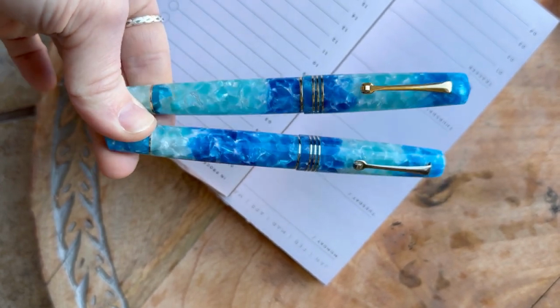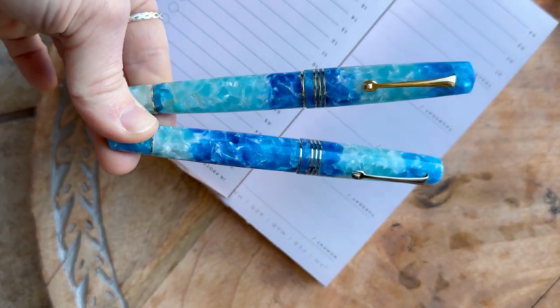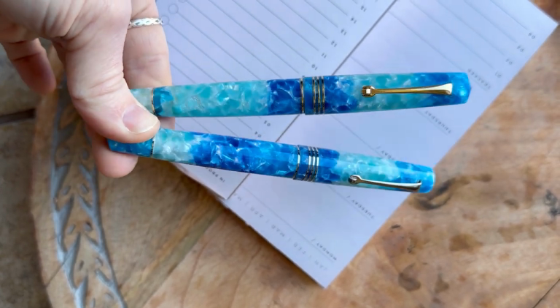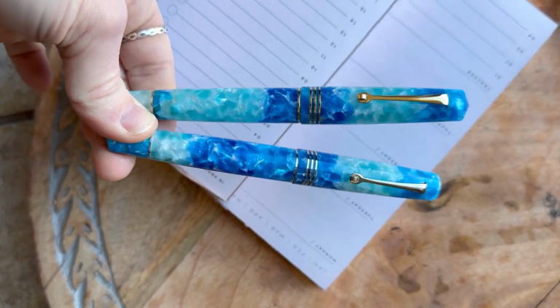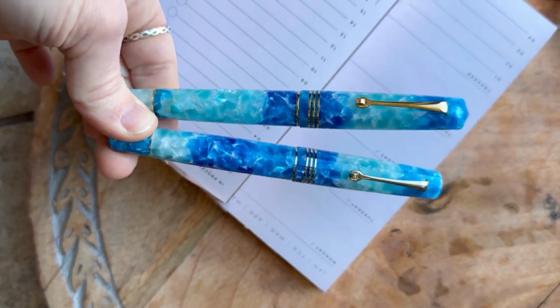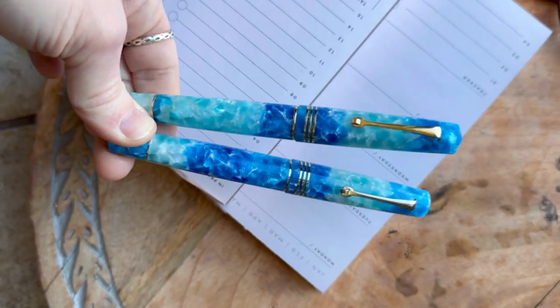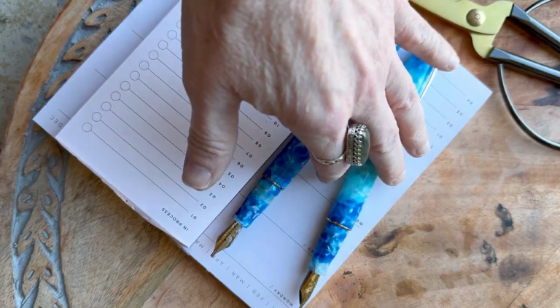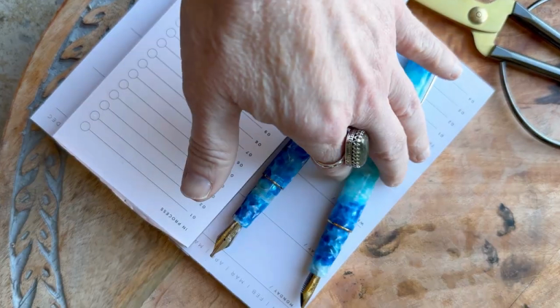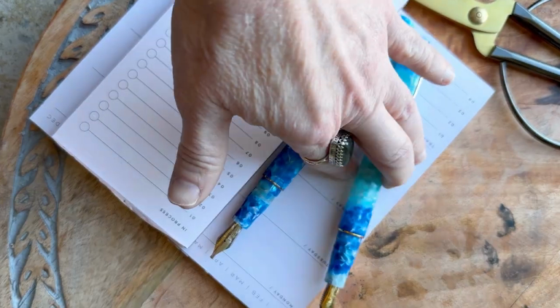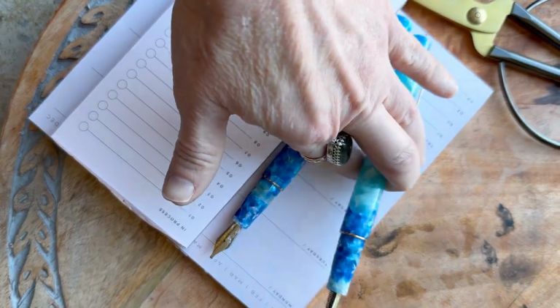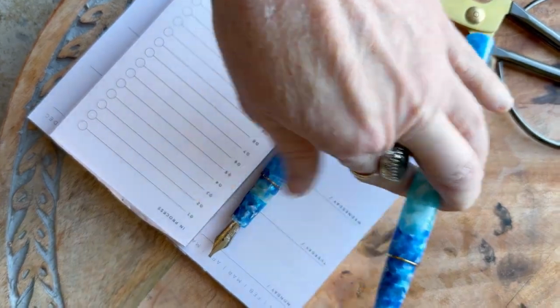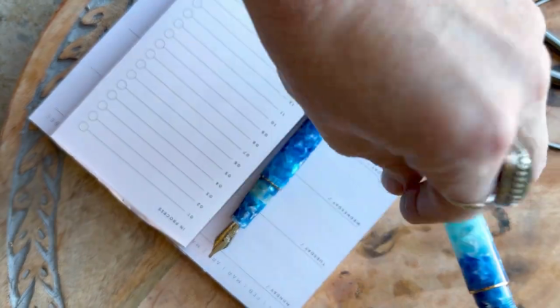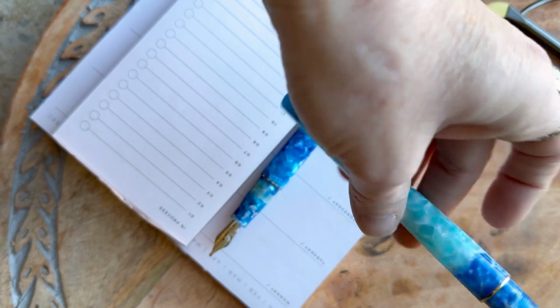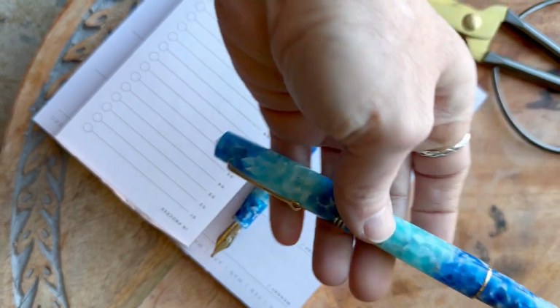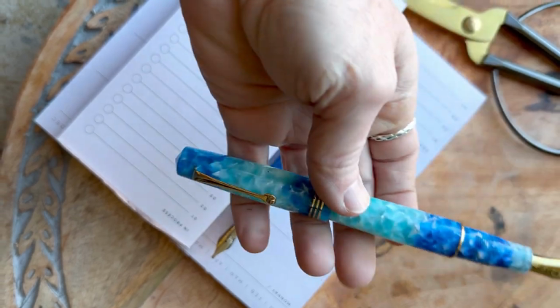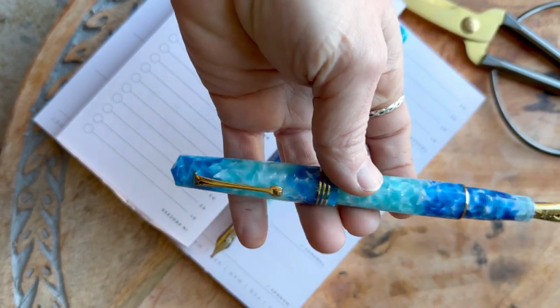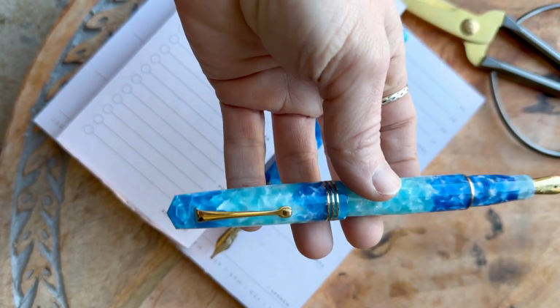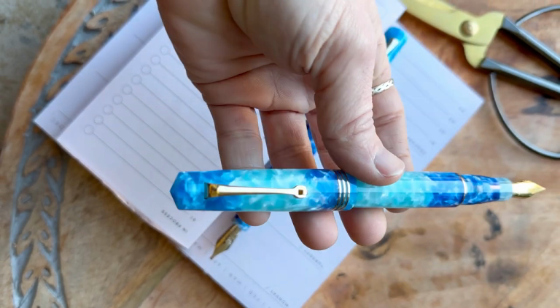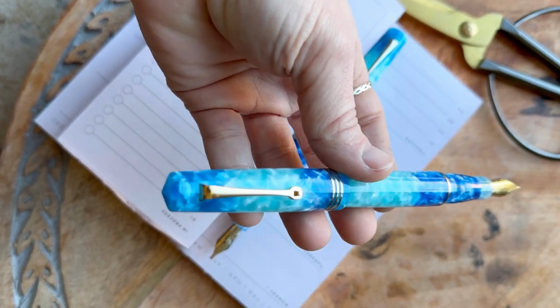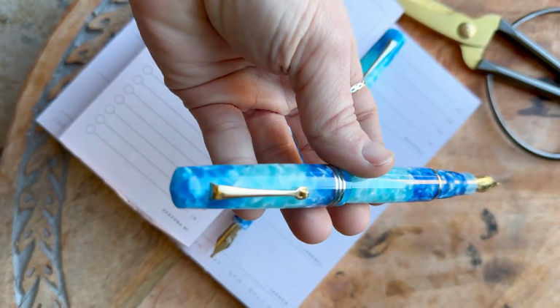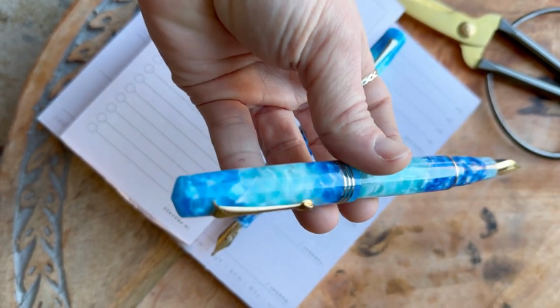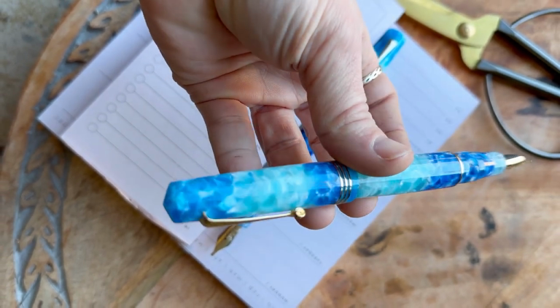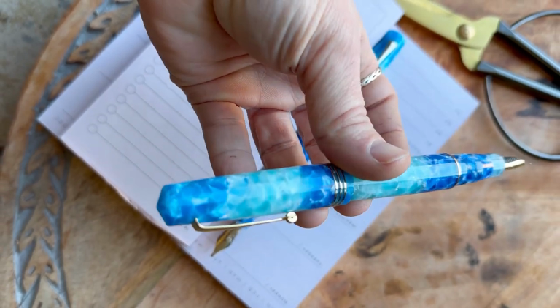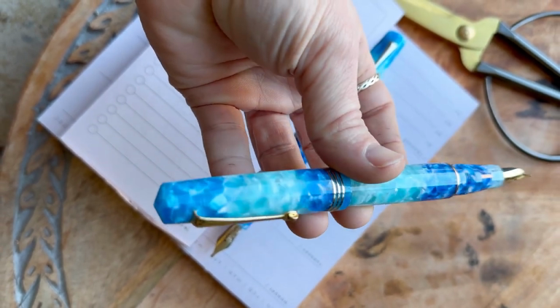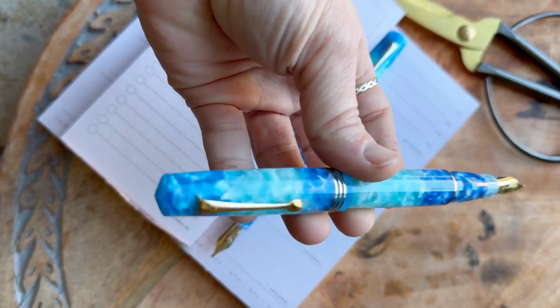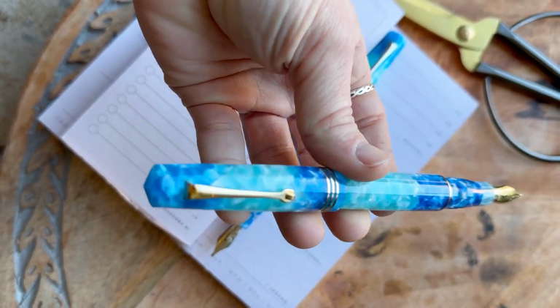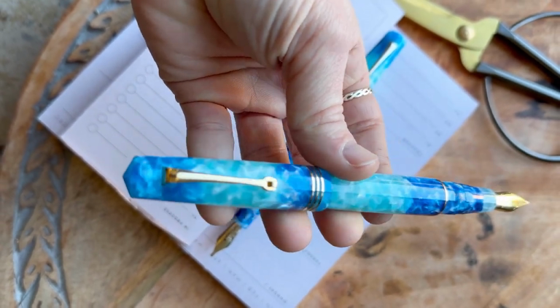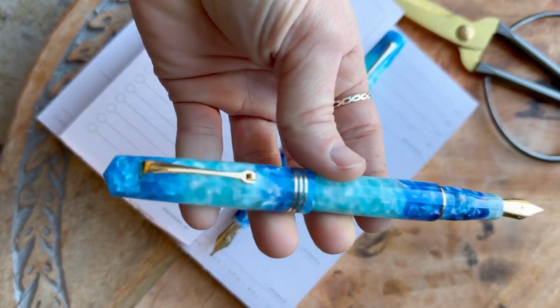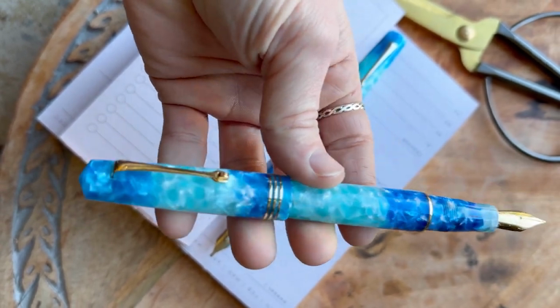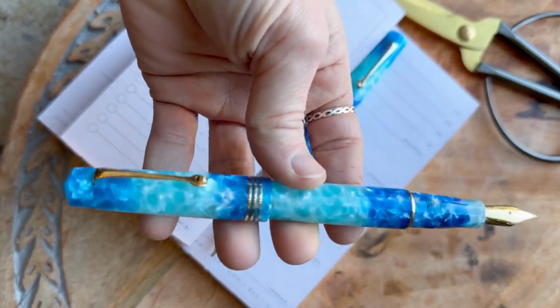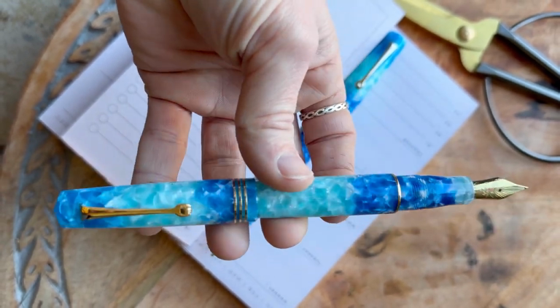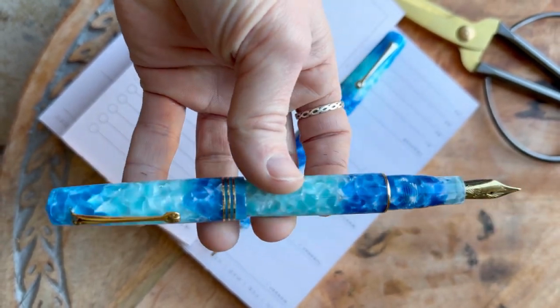As you see here, they're available in gold or silver trim. You can also get these in rollerball or ballpoint.